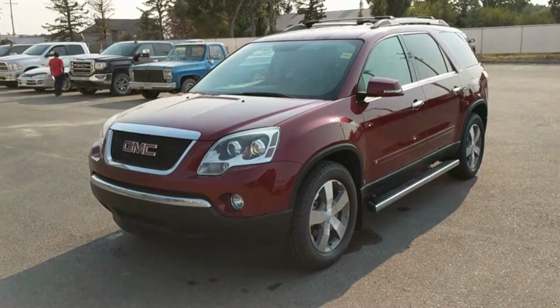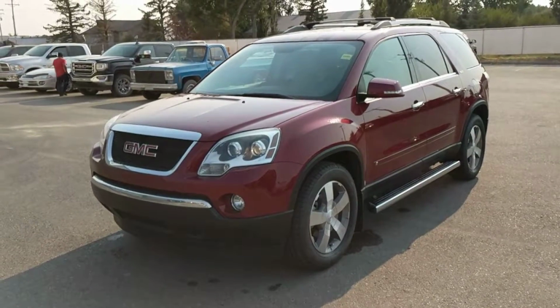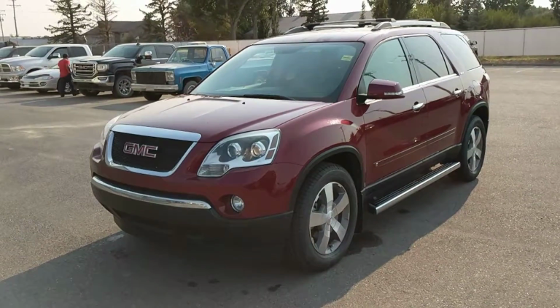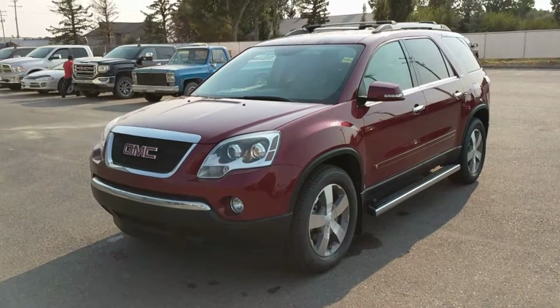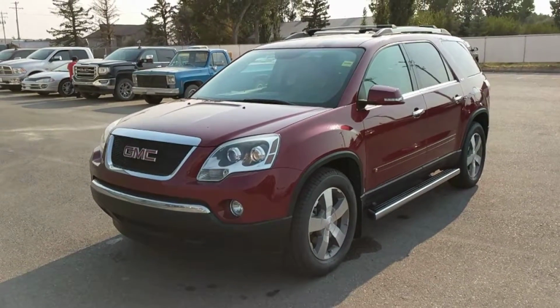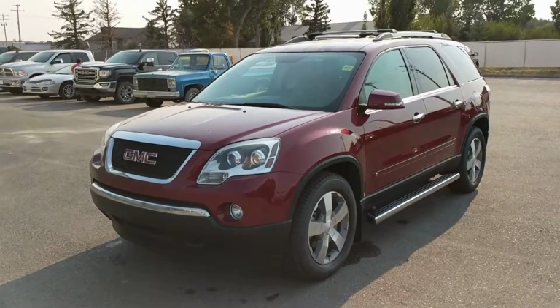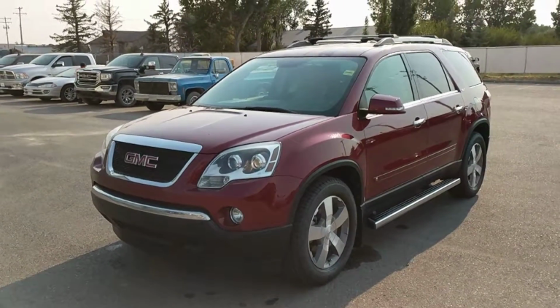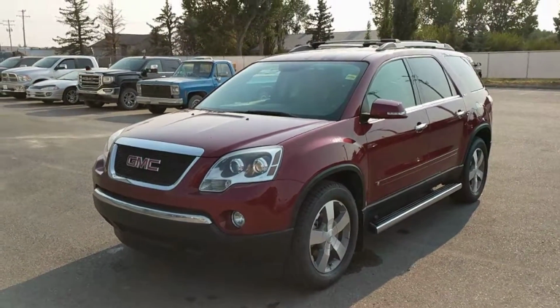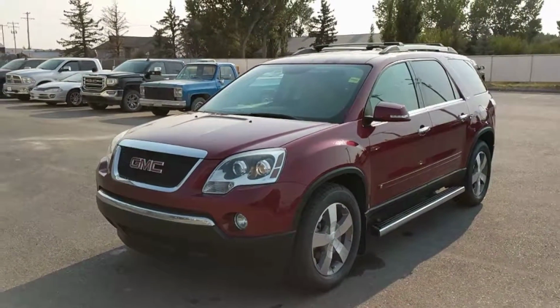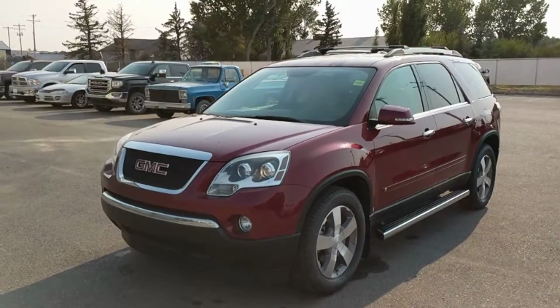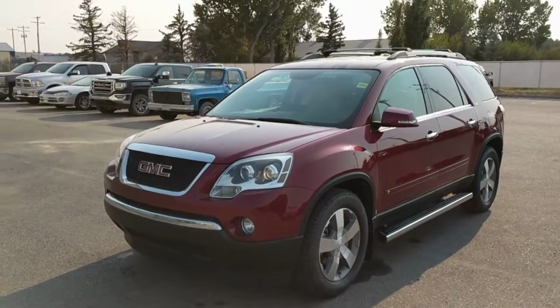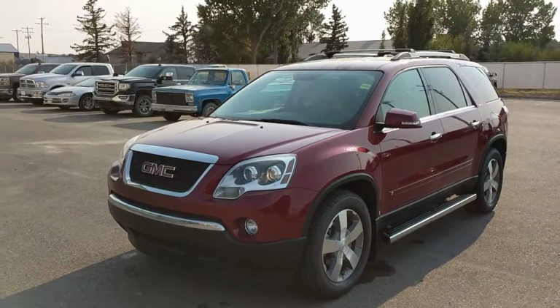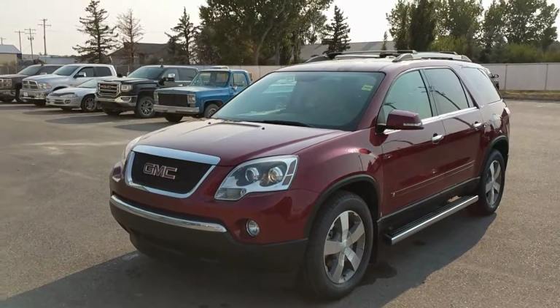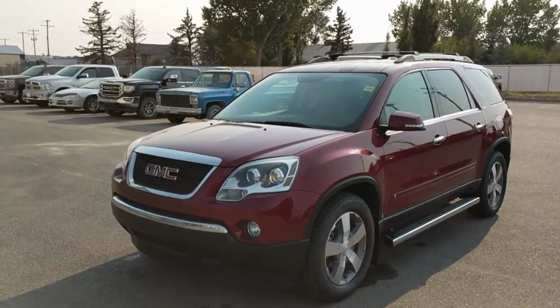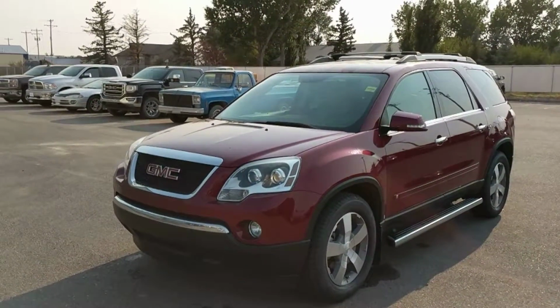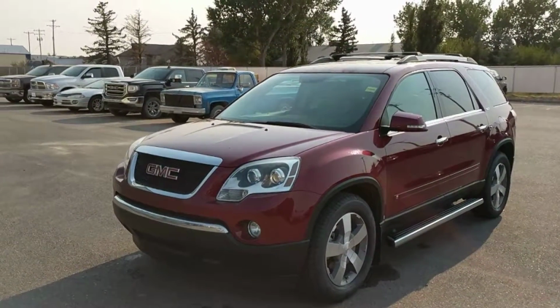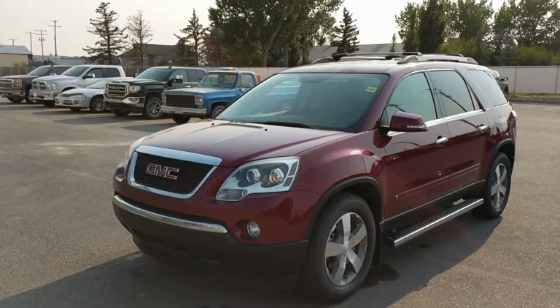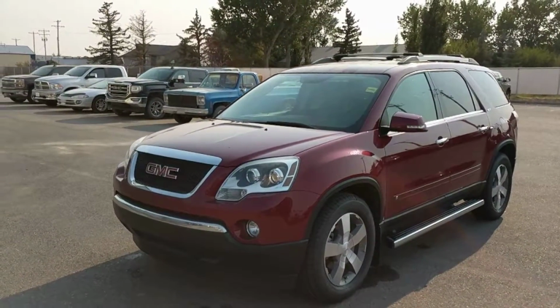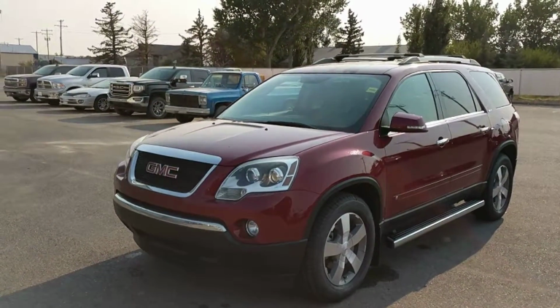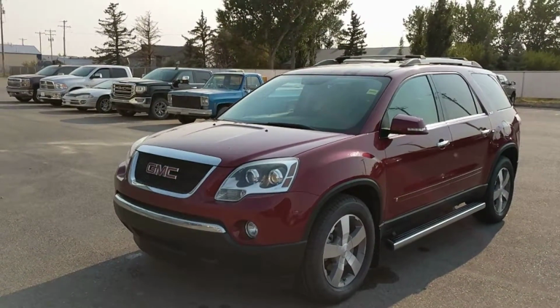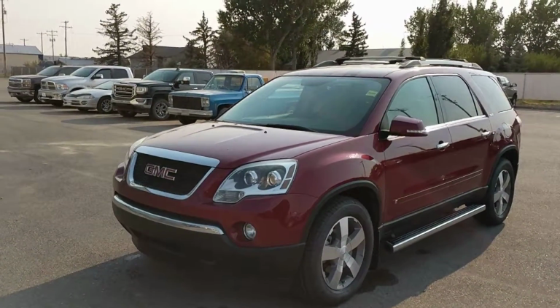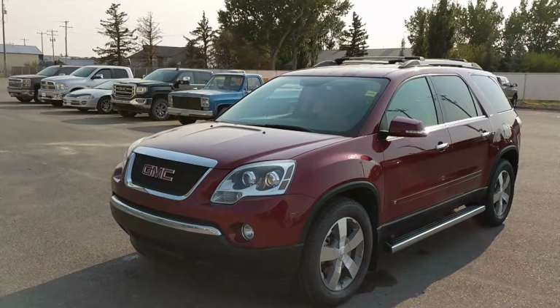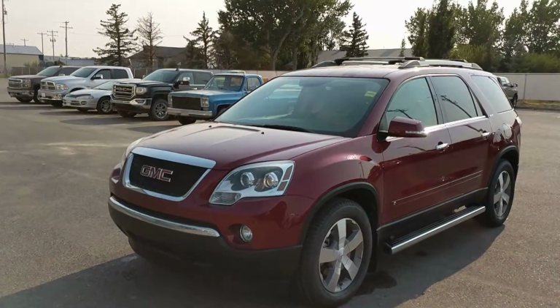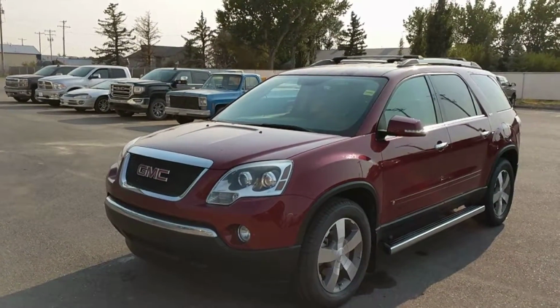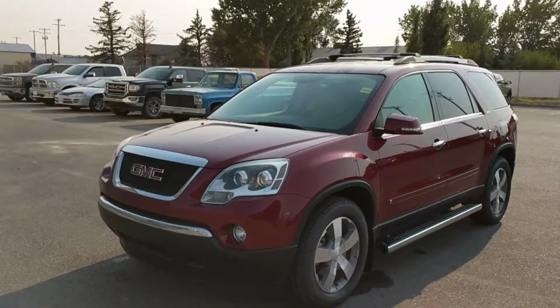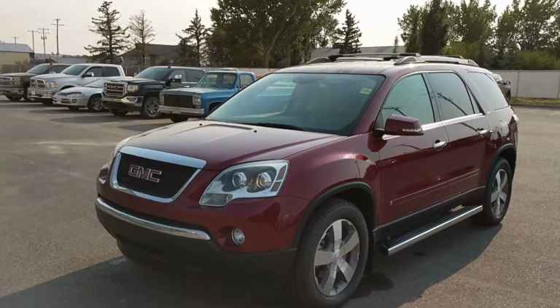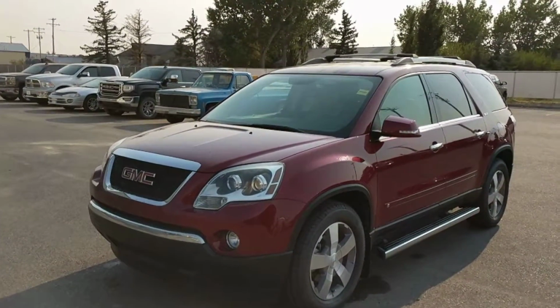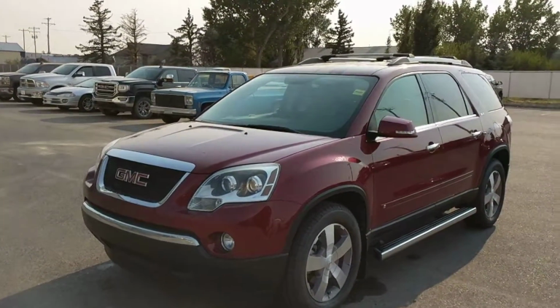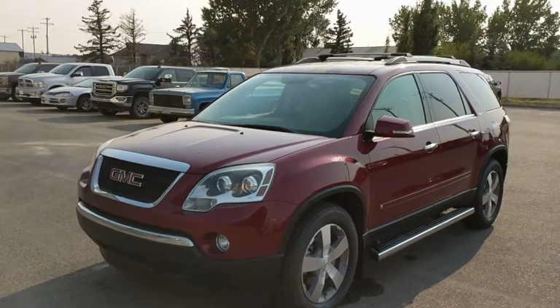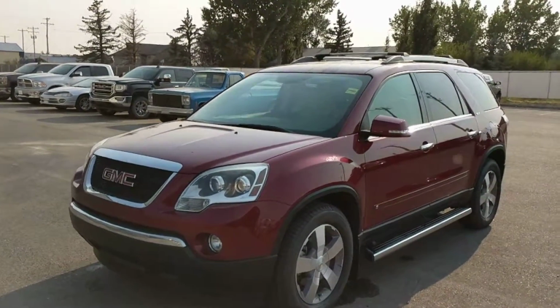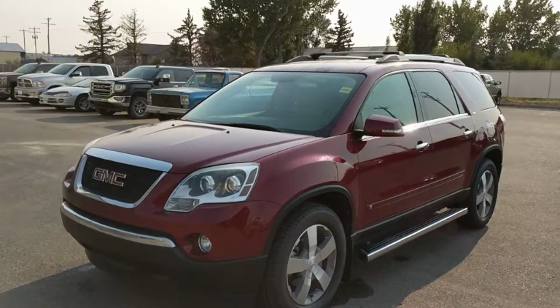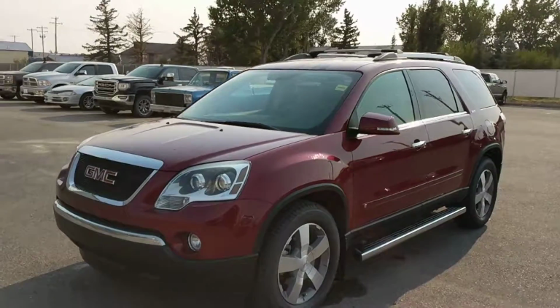Again, this was unit 97454, a 2010 GMC Acadia SLT in red. Thank you.